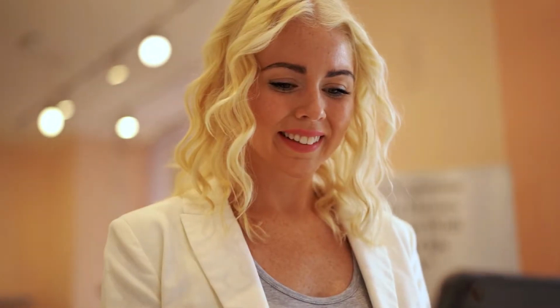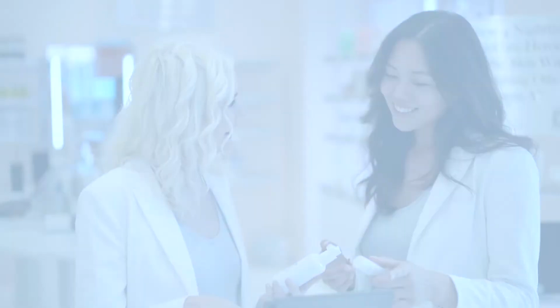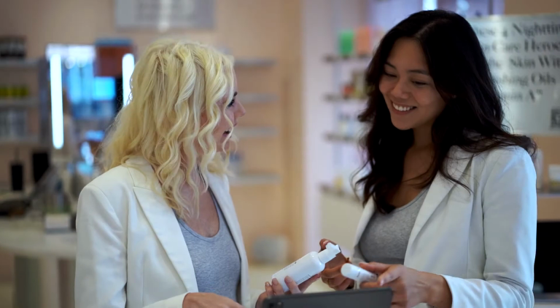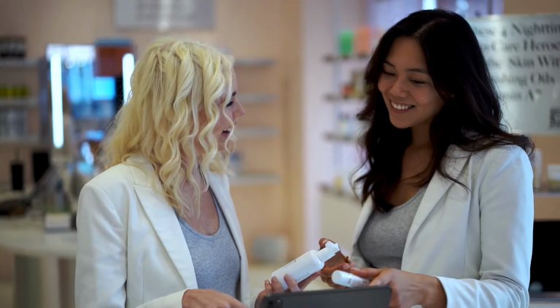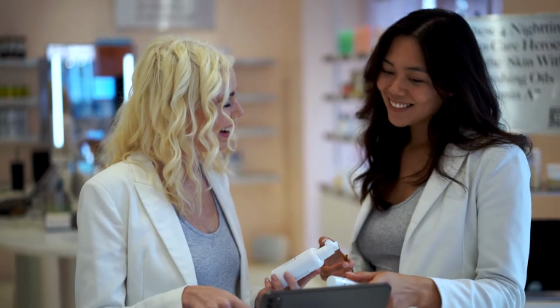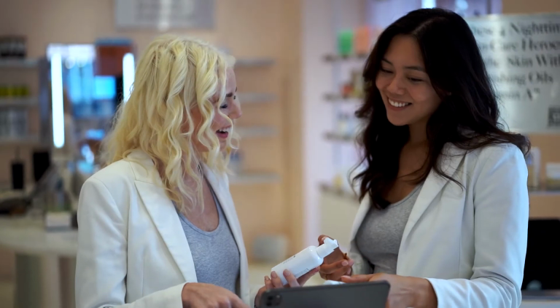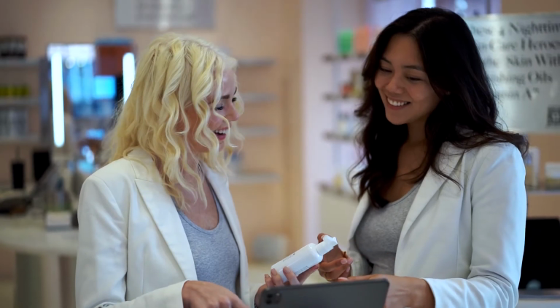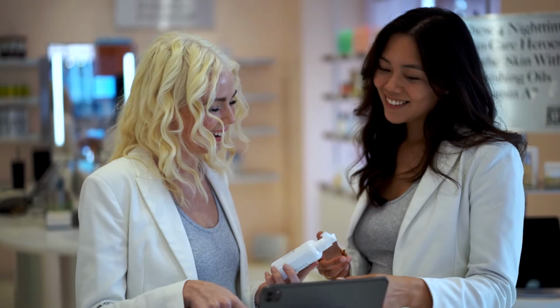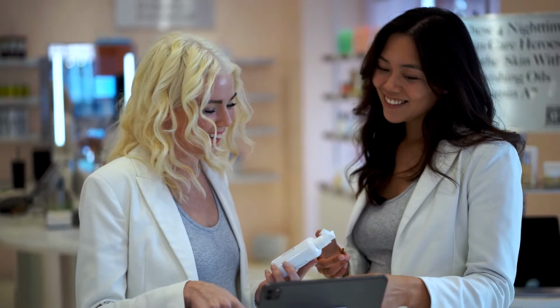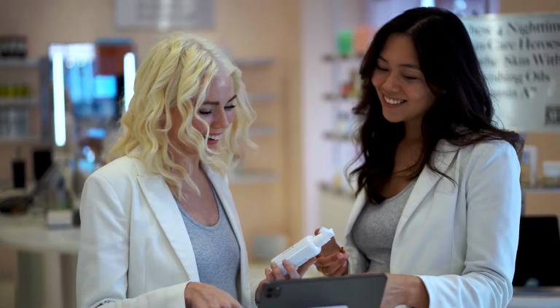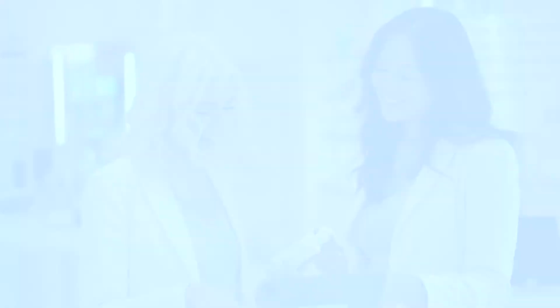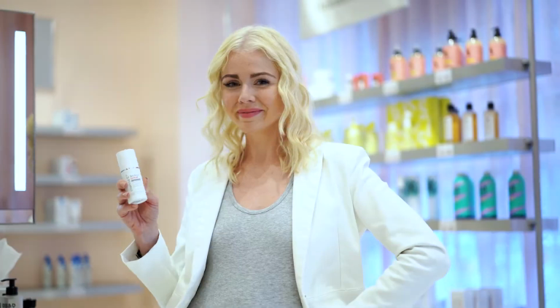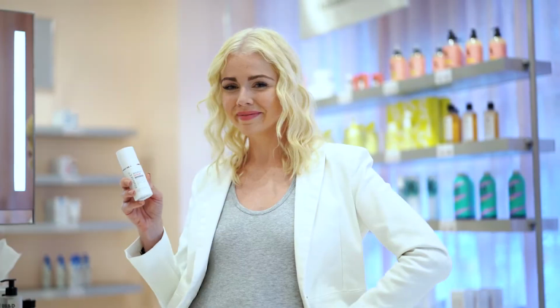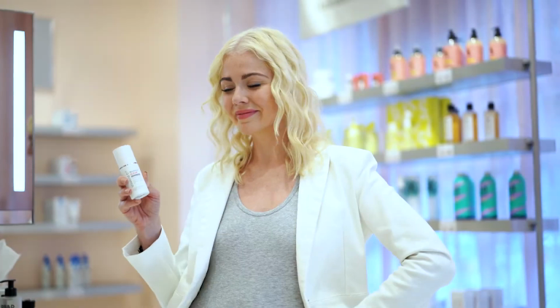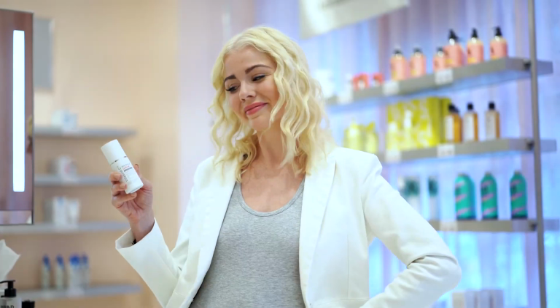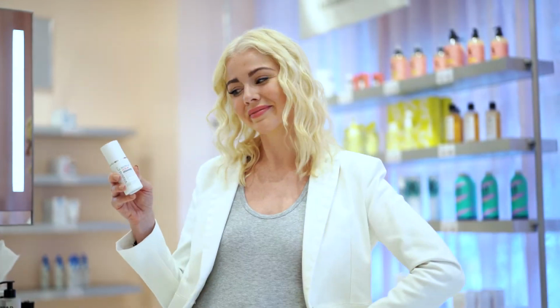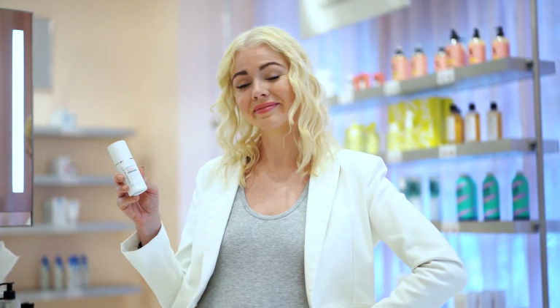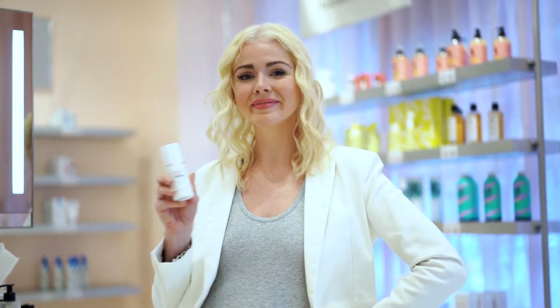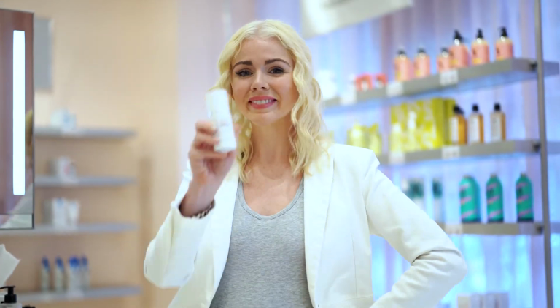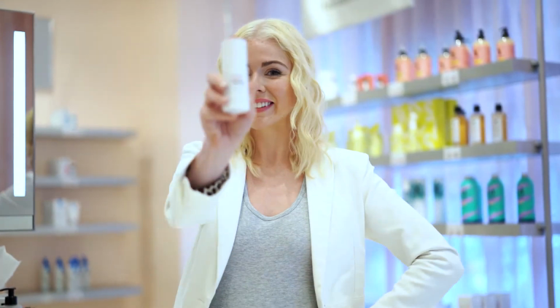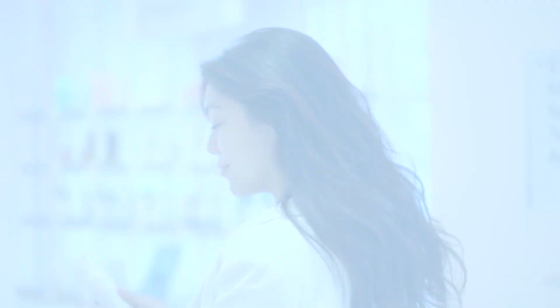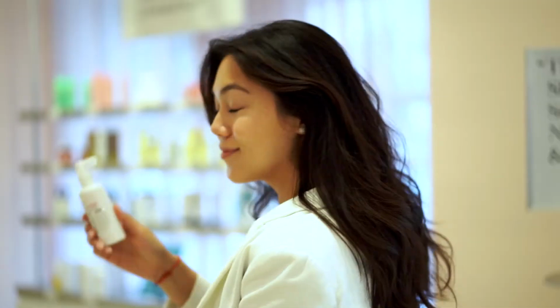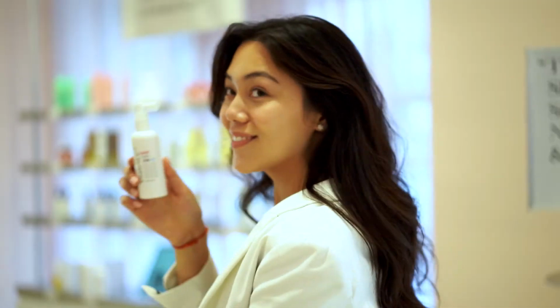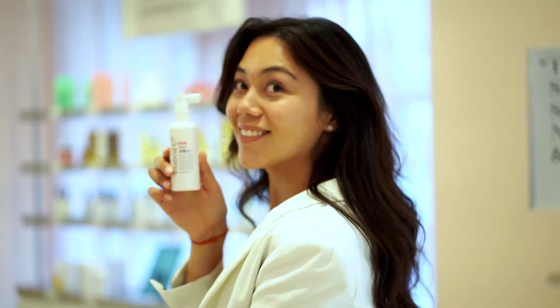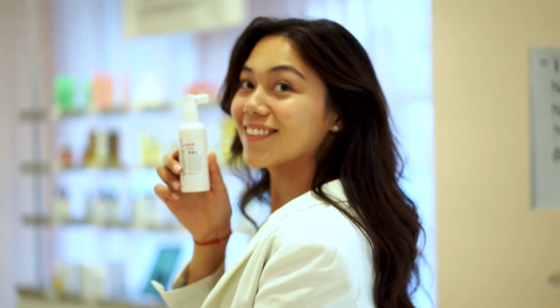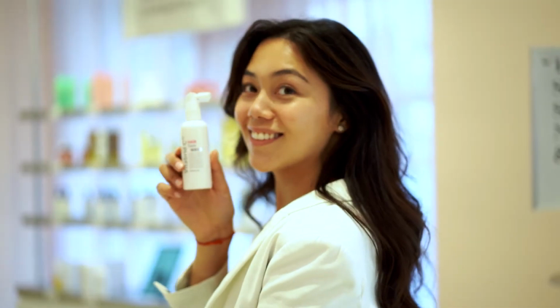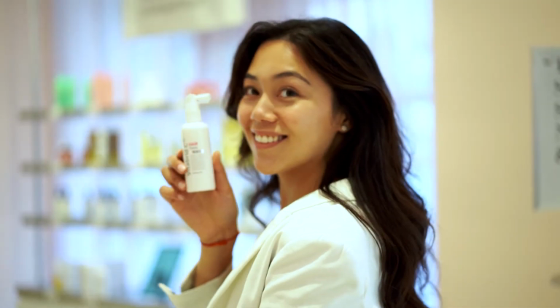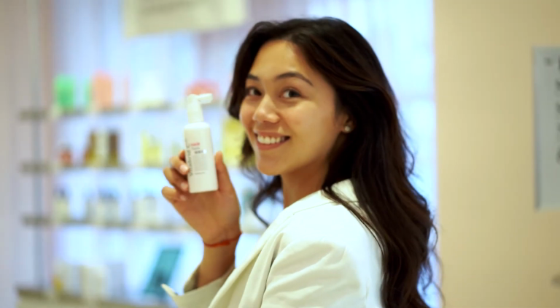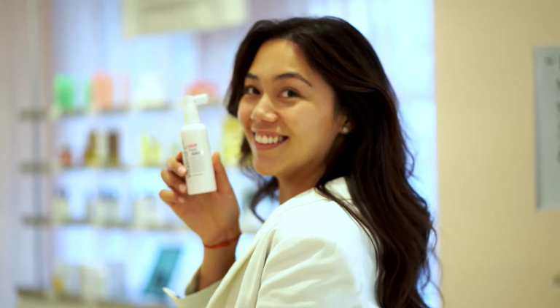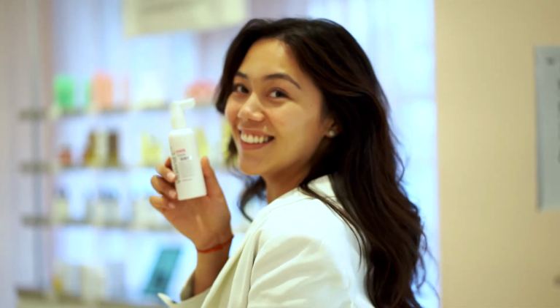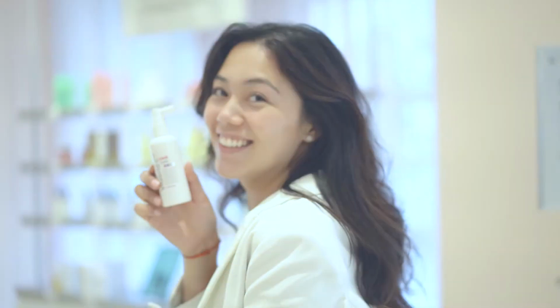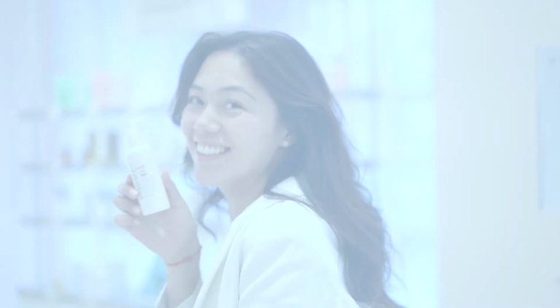You have to try it. VitaBrit C12 is more than just a skin care. It's self-made.